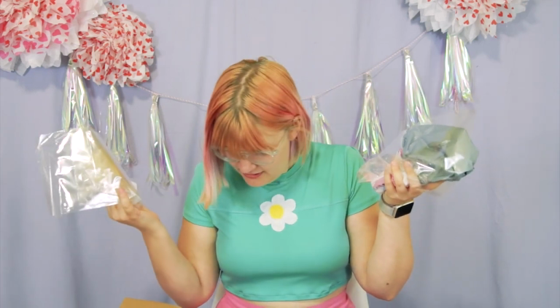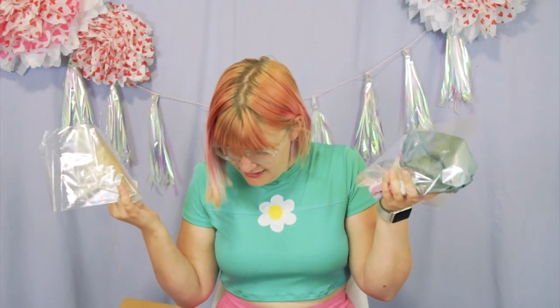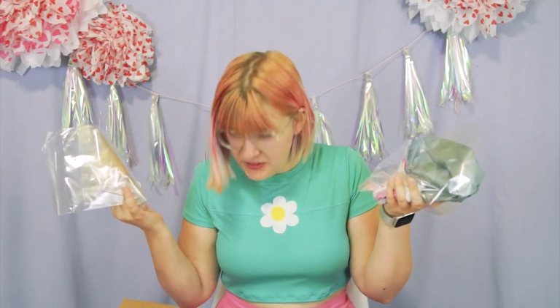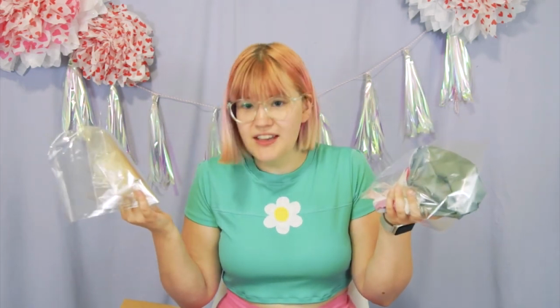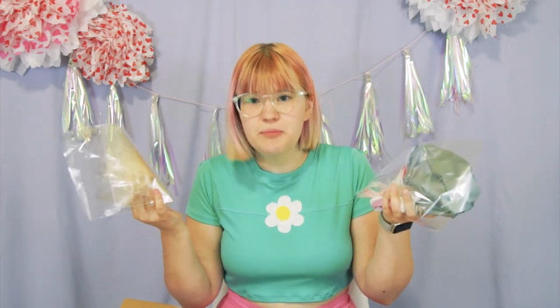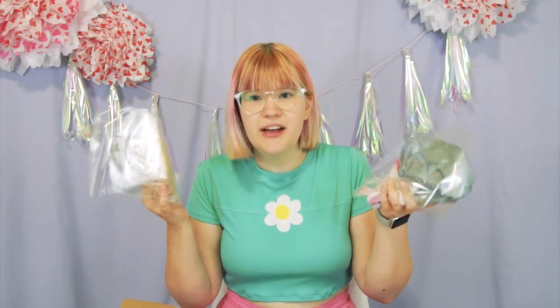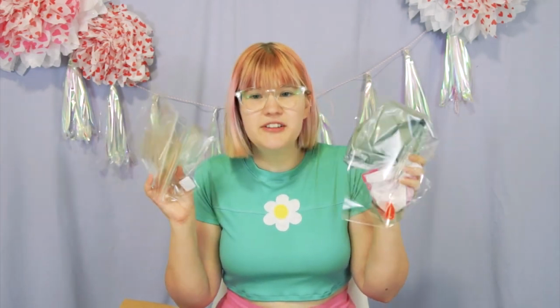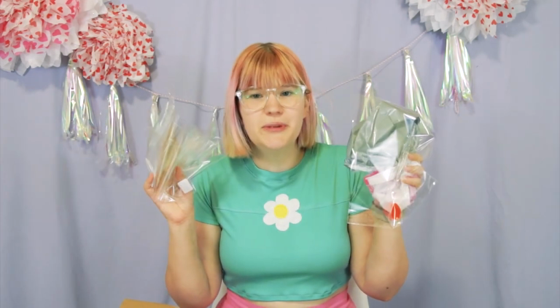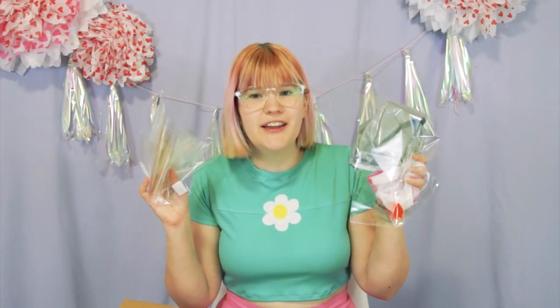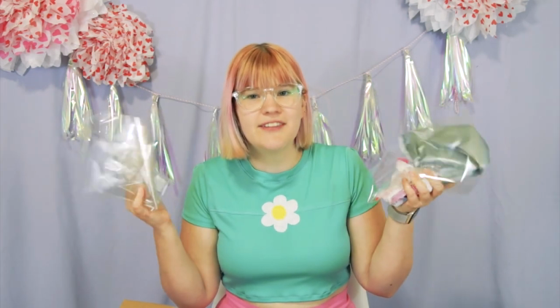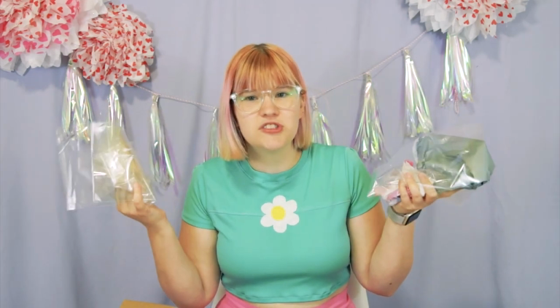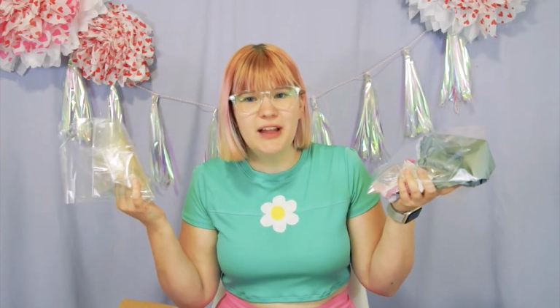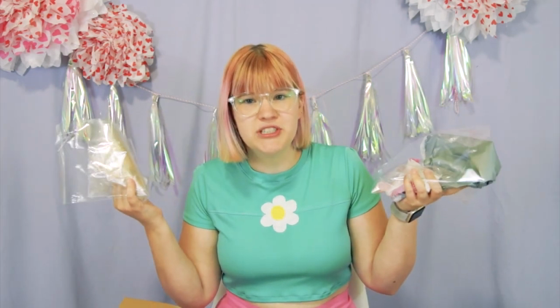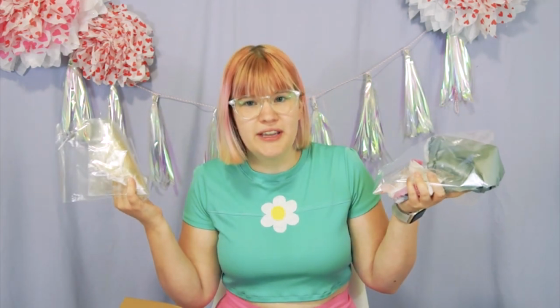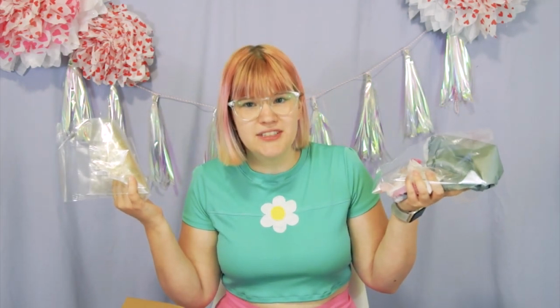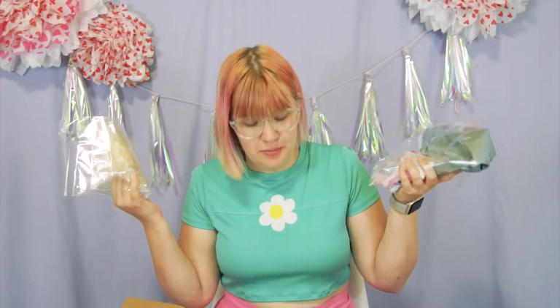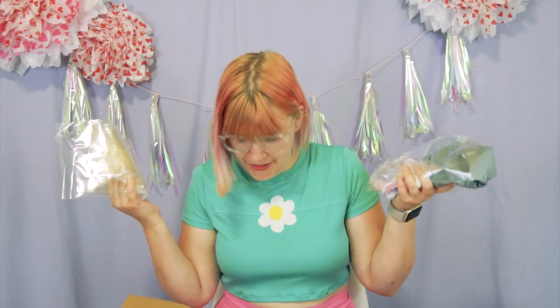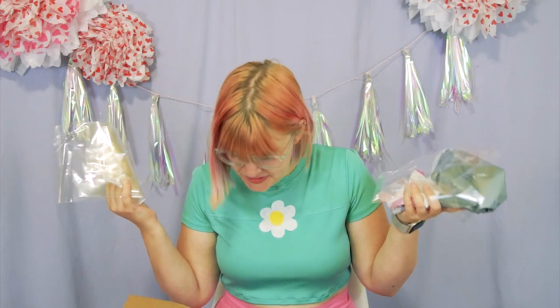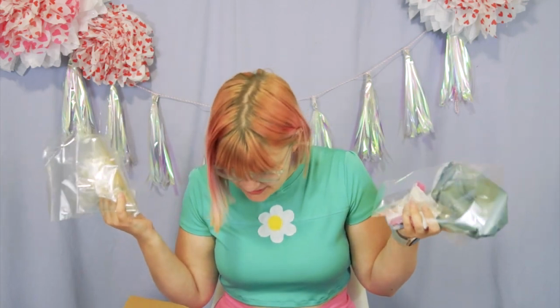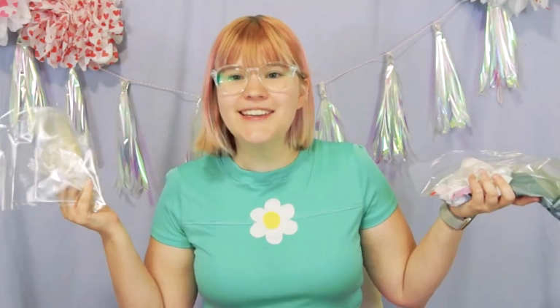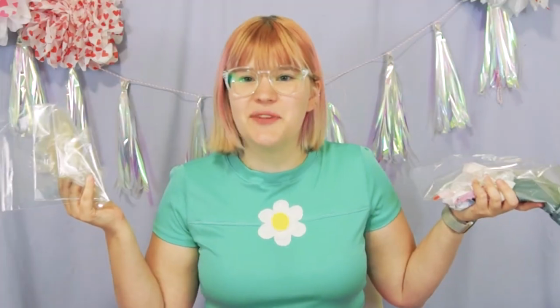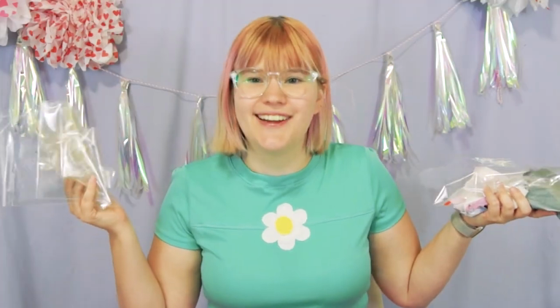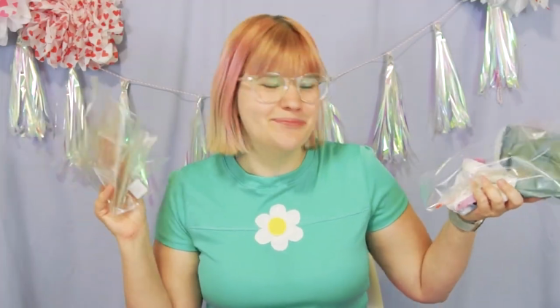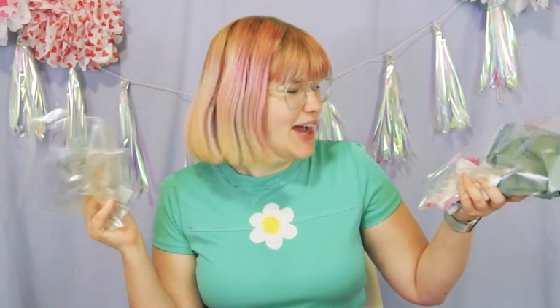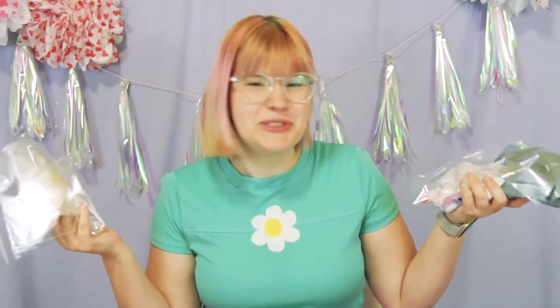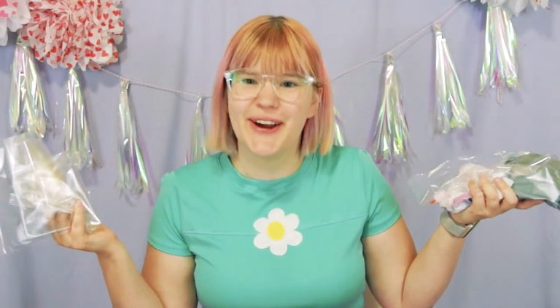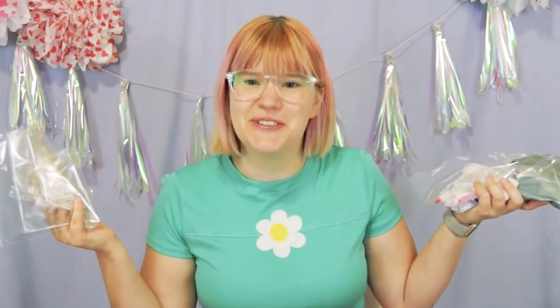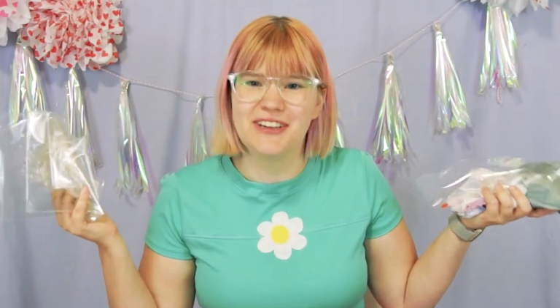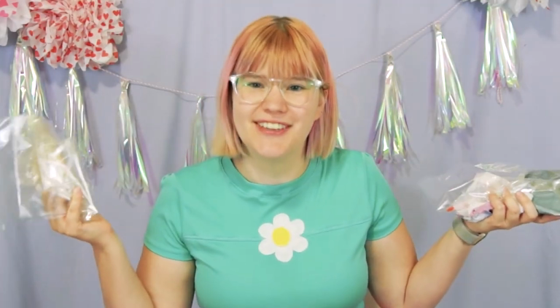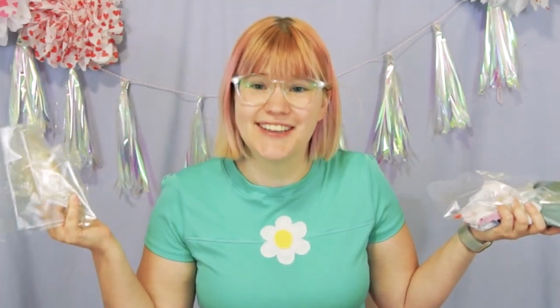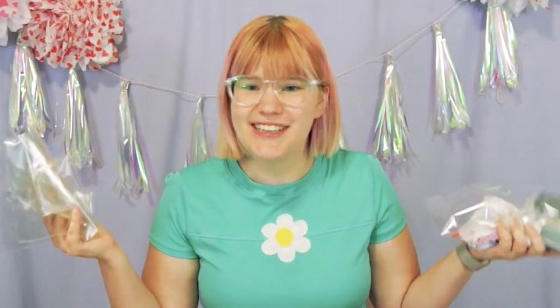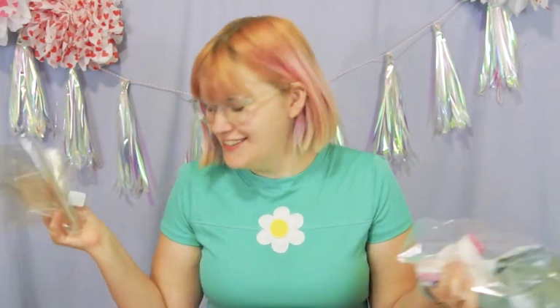It looks like they put a little bit of extra plastic waste in the box. It's fine — I'm sure our ocean life can handle it.